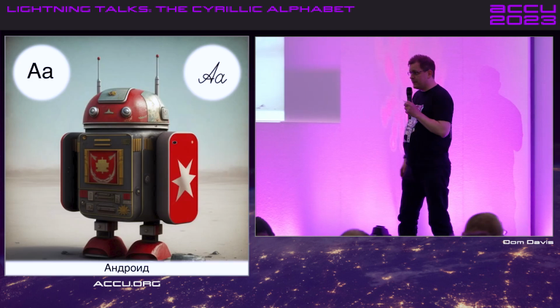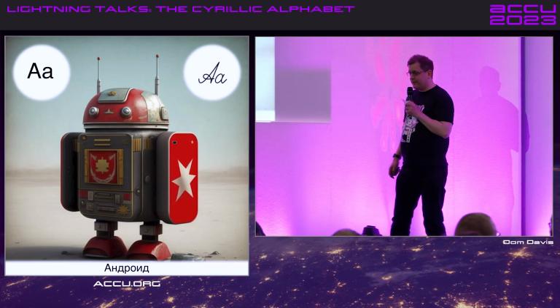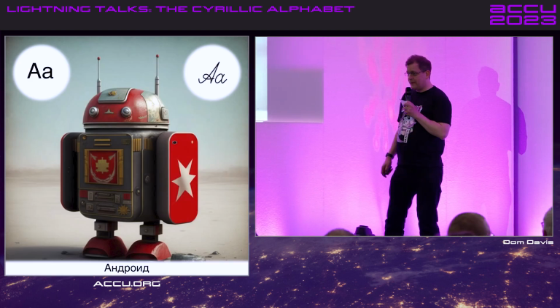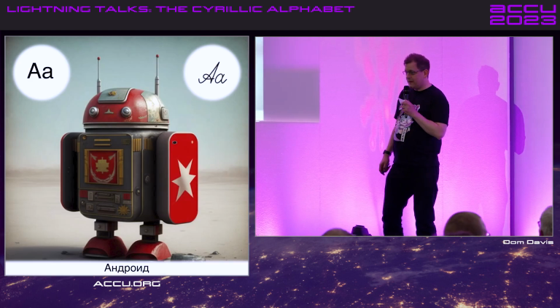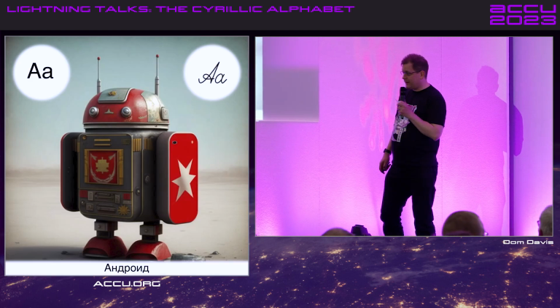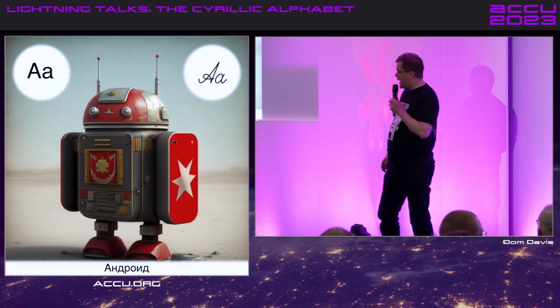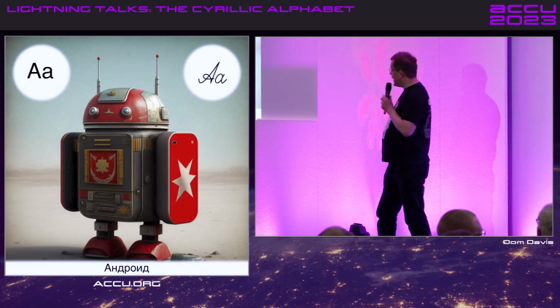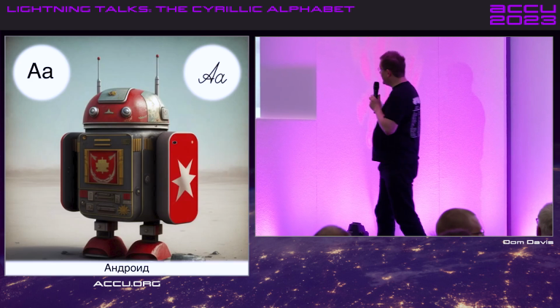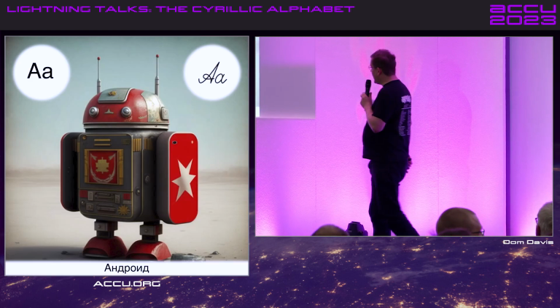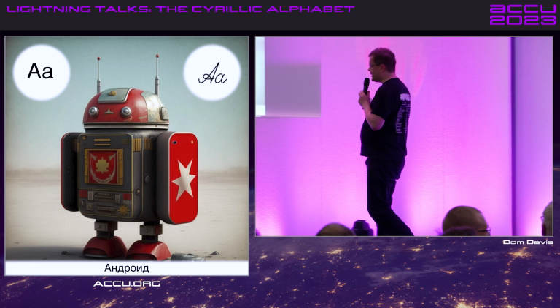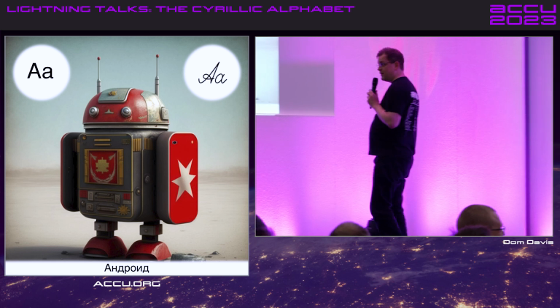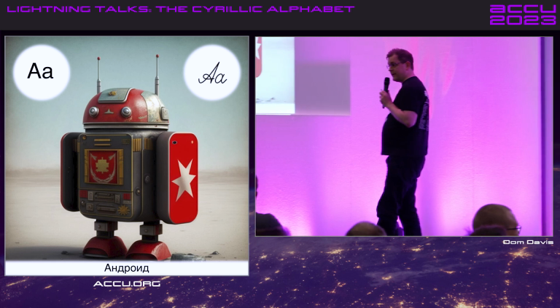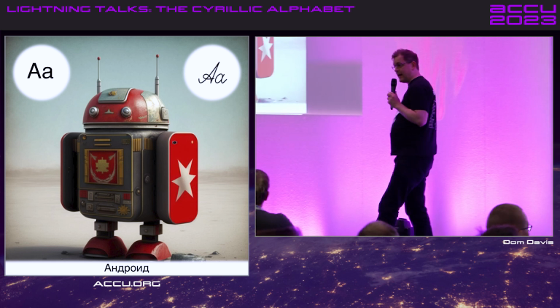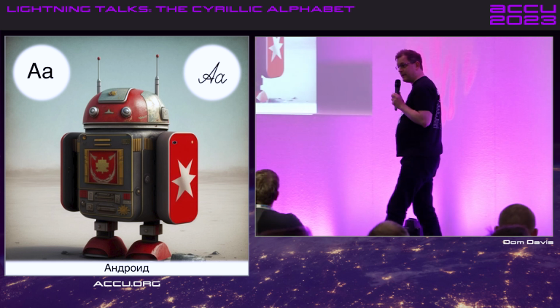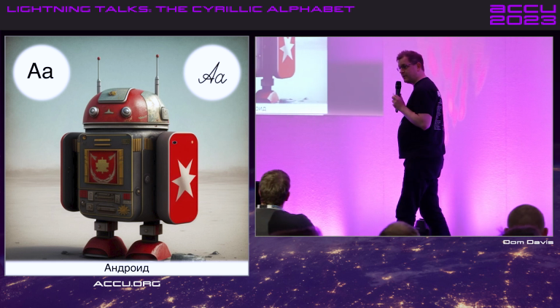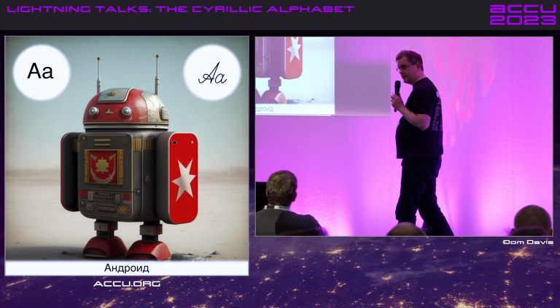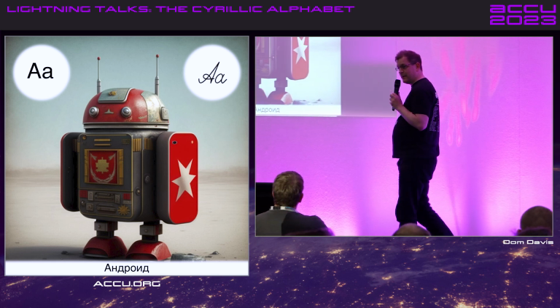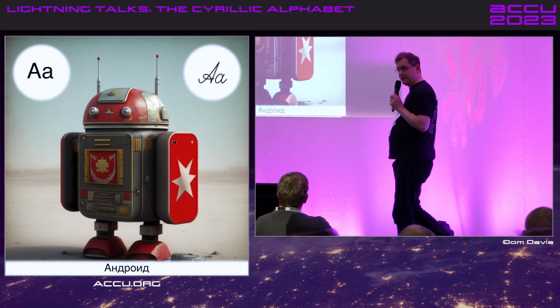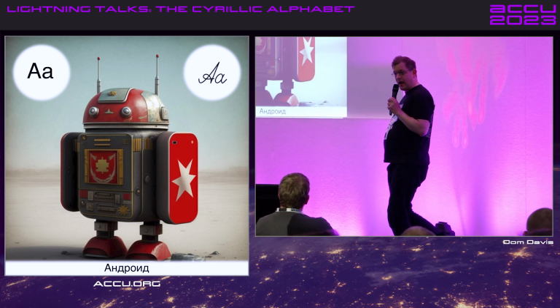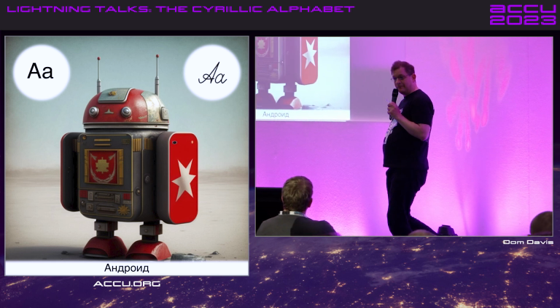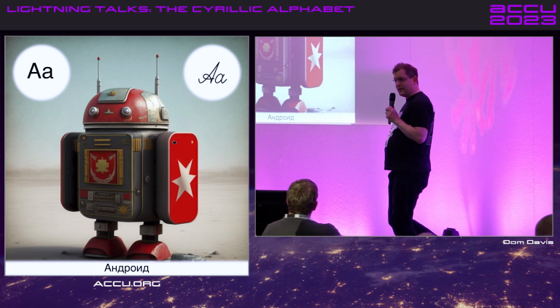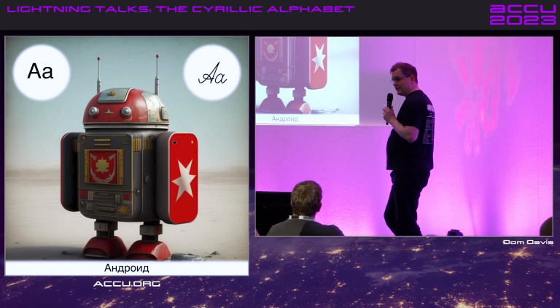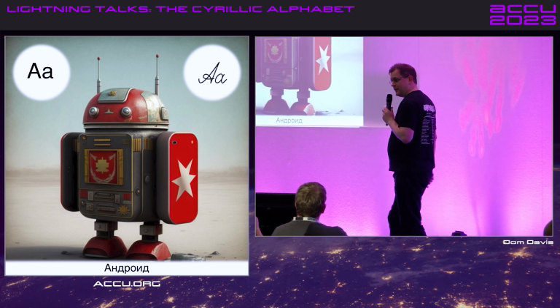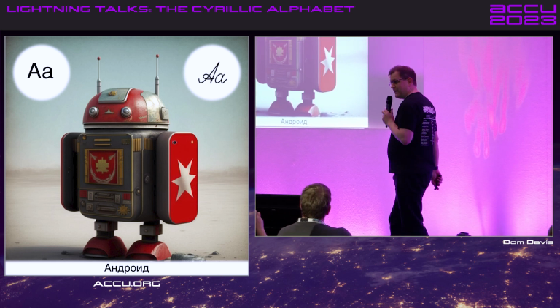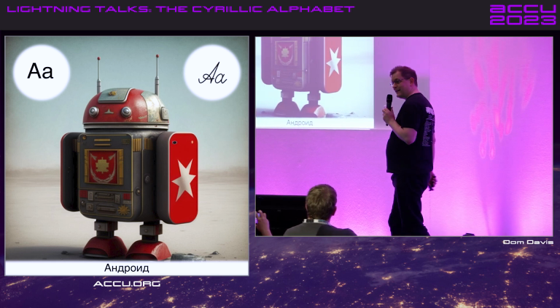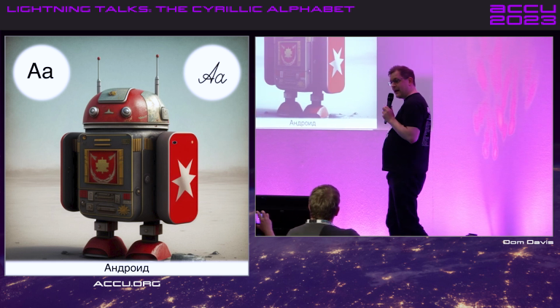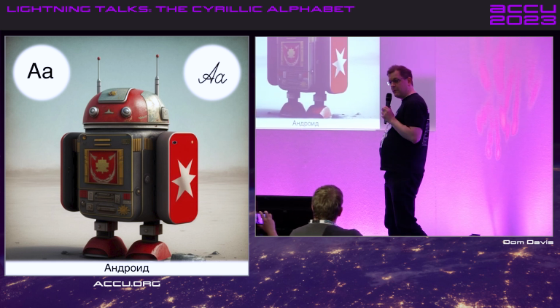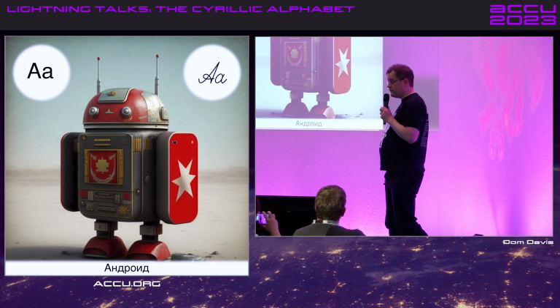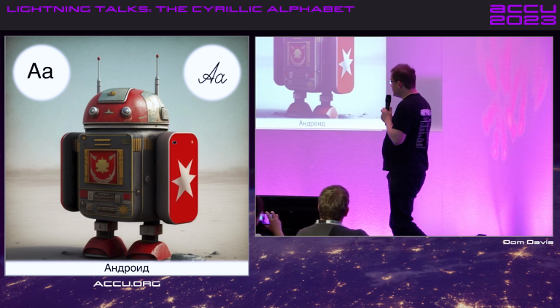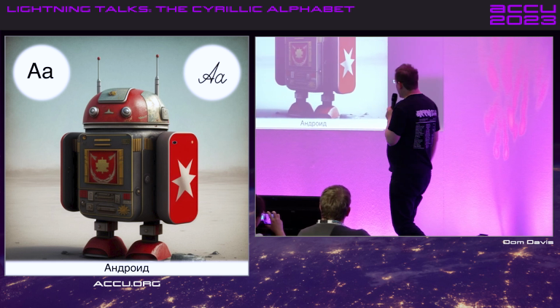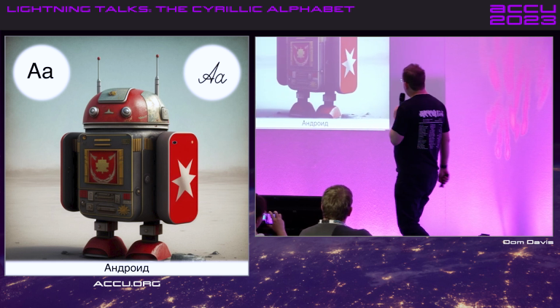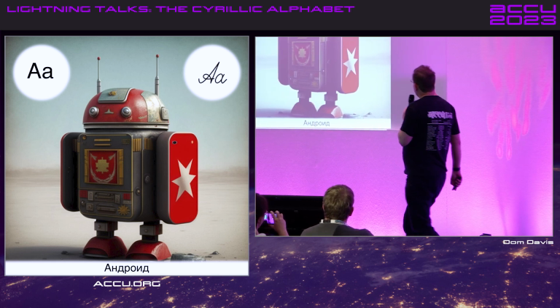This is A. We know it's A because we all know about 'da'. So it's basically A with the Russian accent.